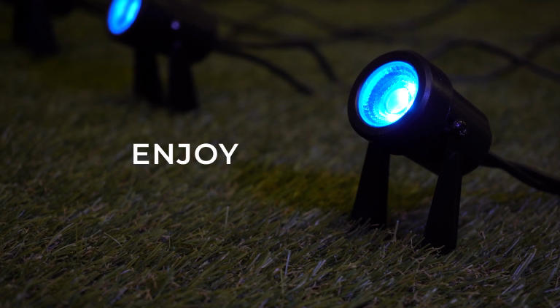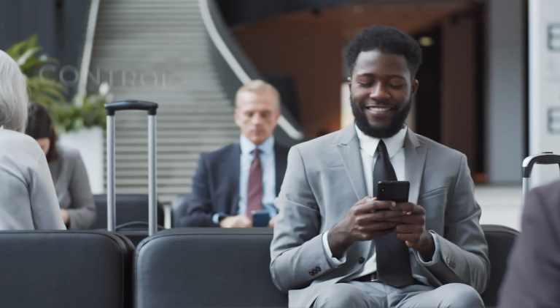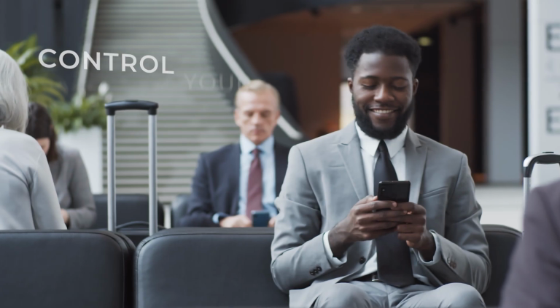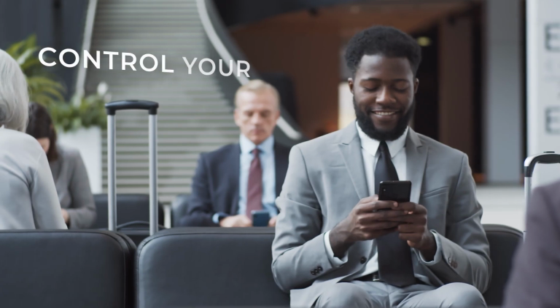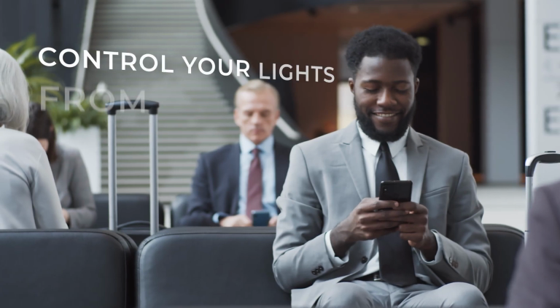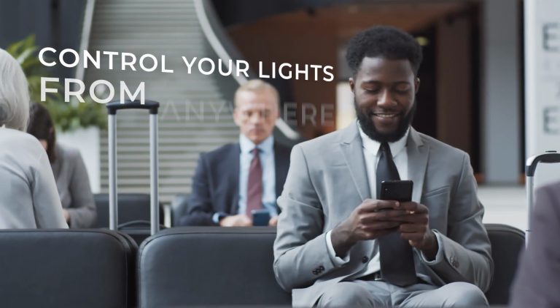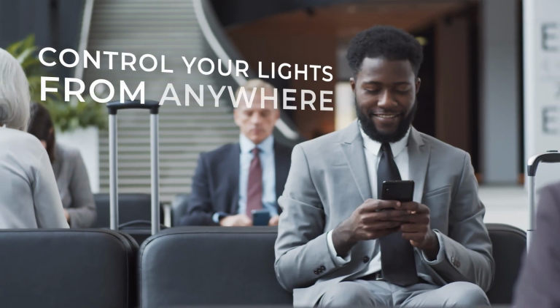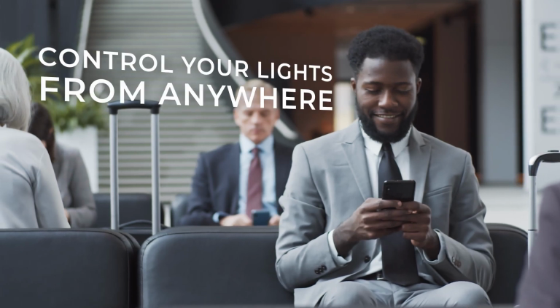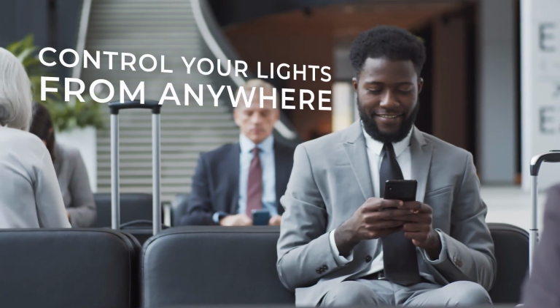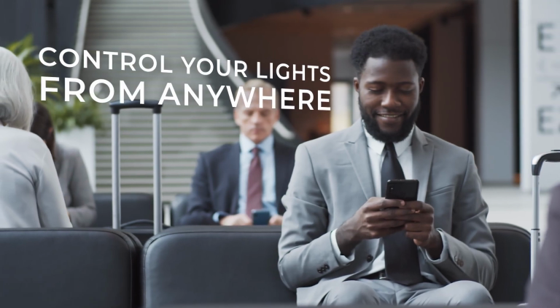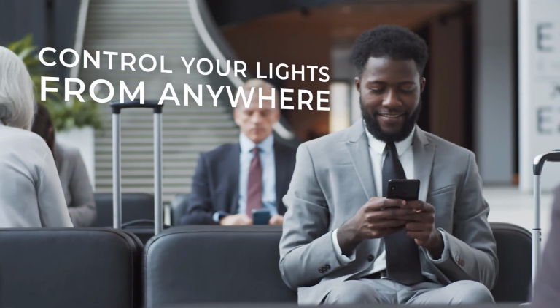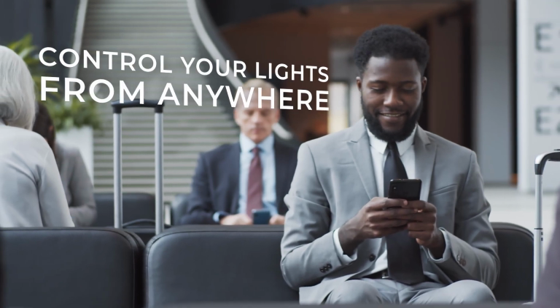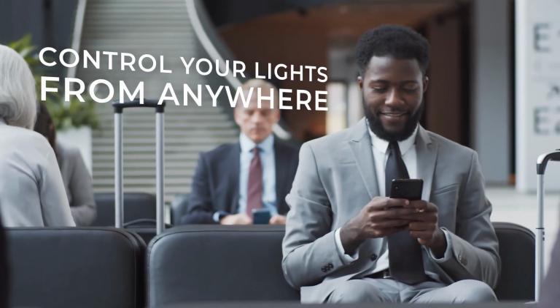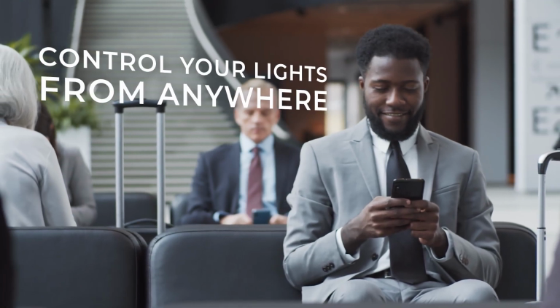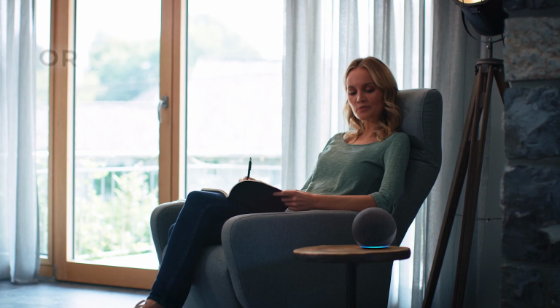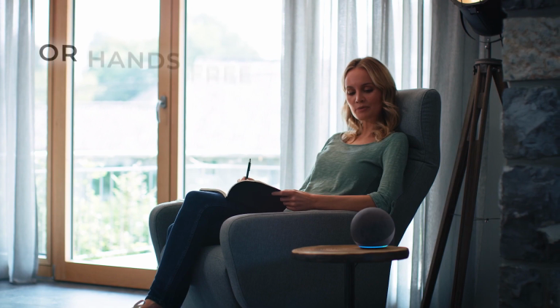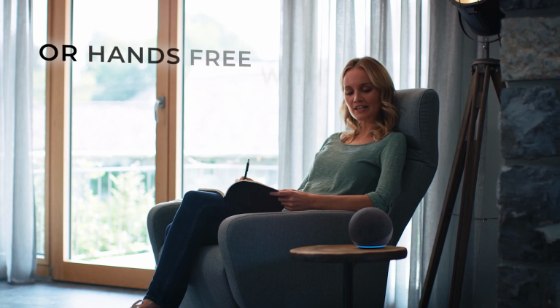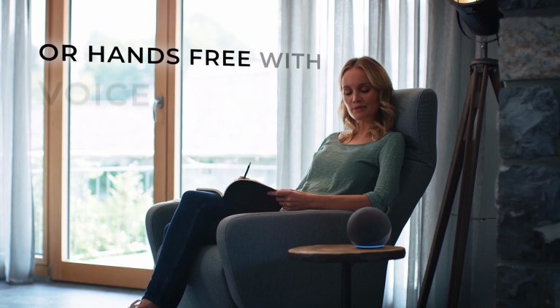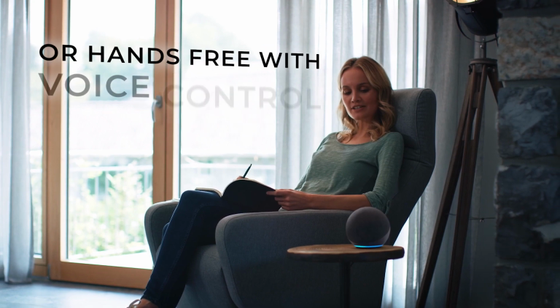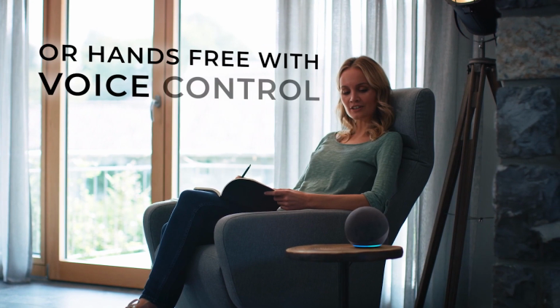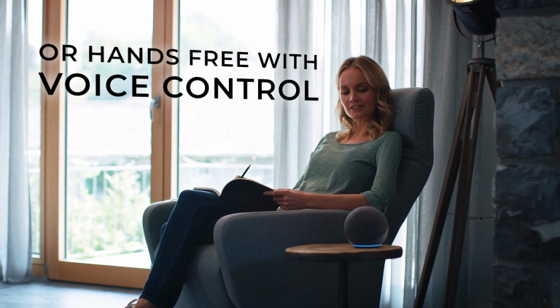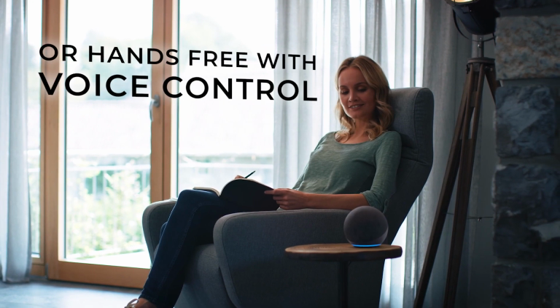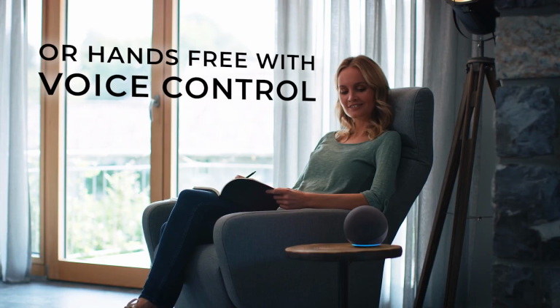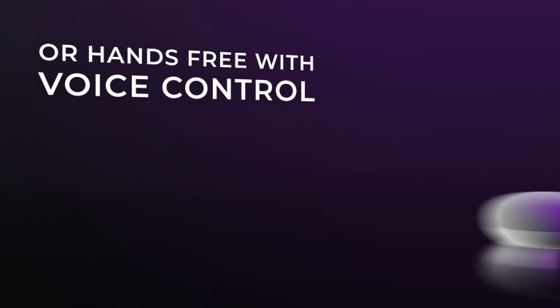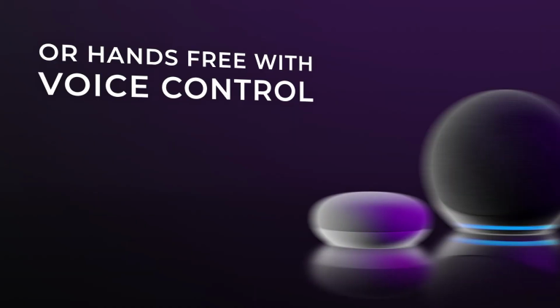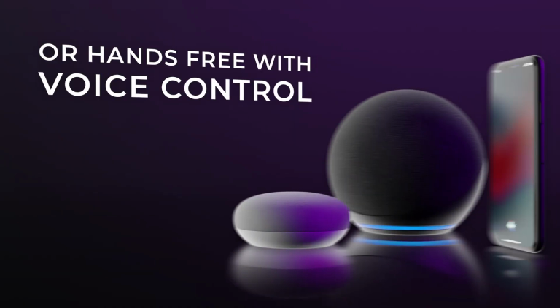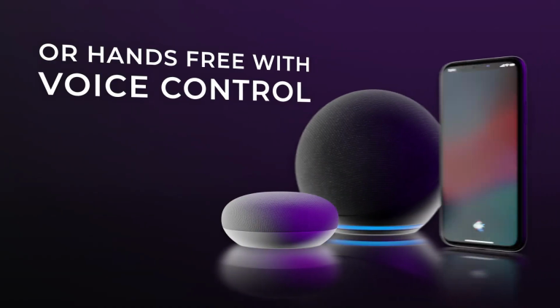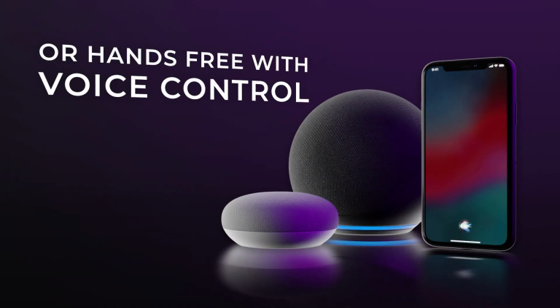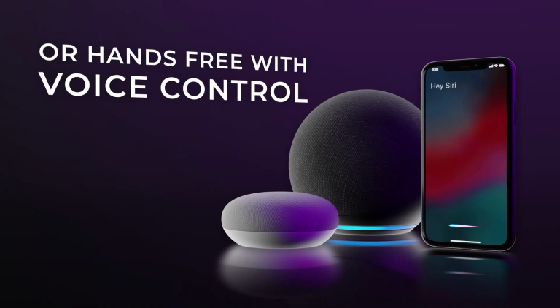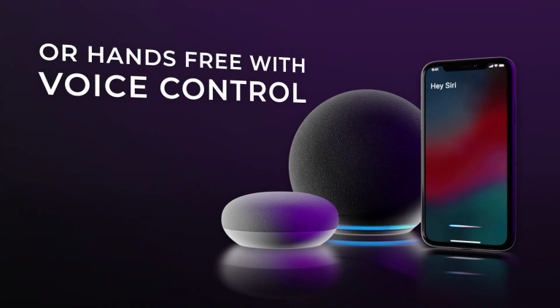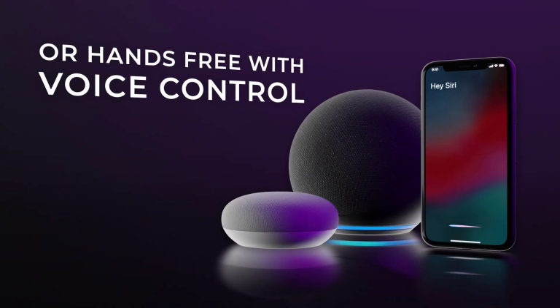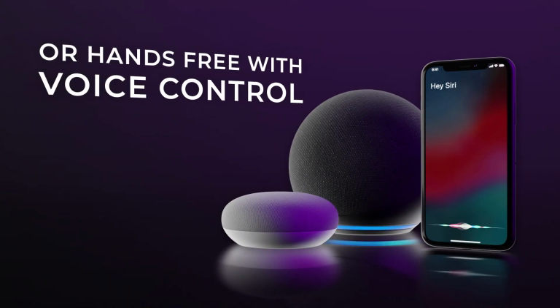Control your lights from anywhere through the app, or go hands-free and connect your spotlights to a voice assistant.